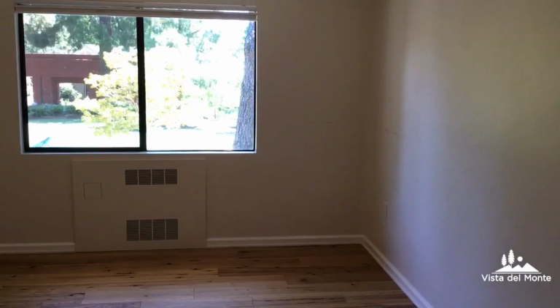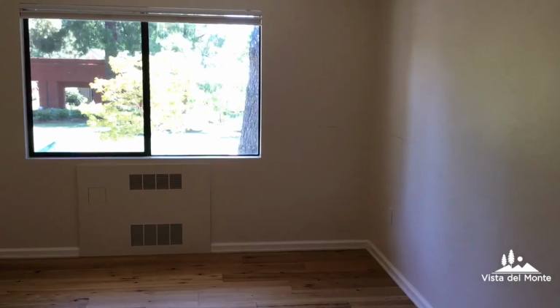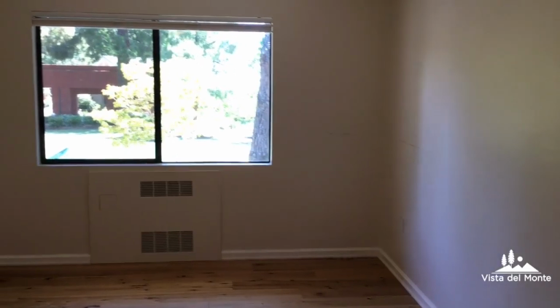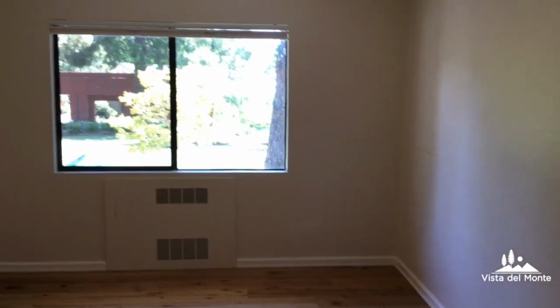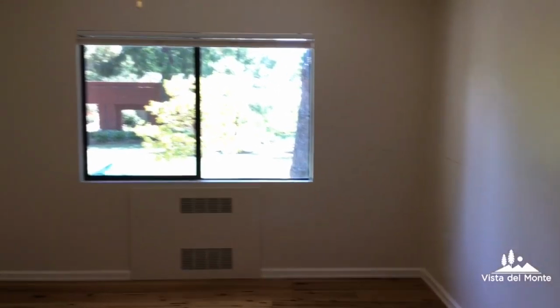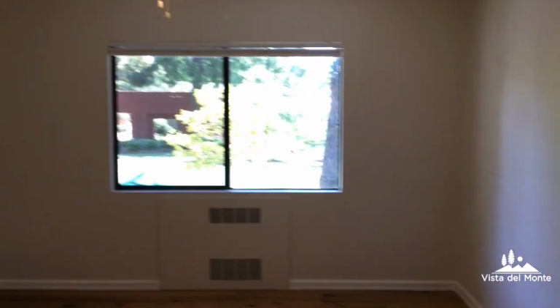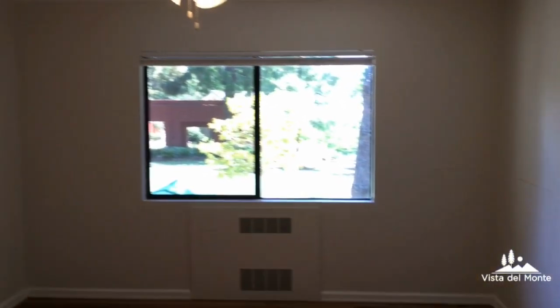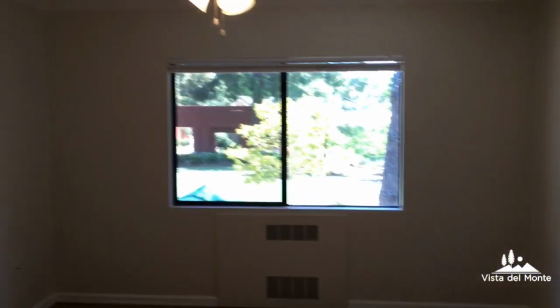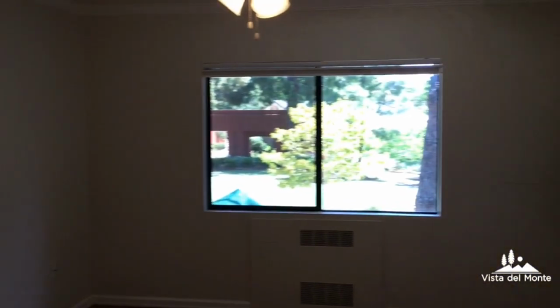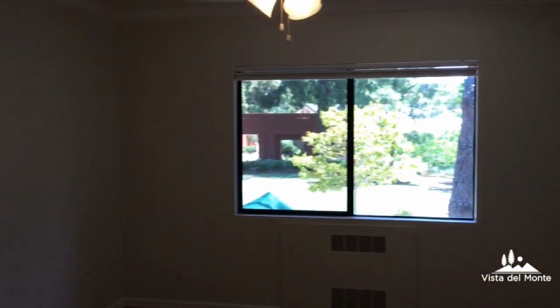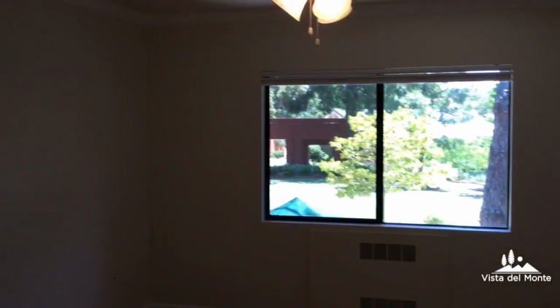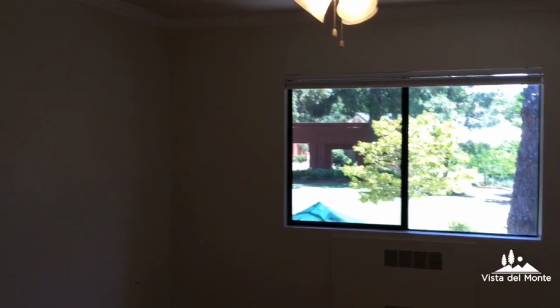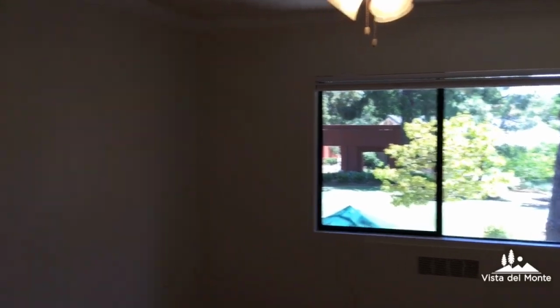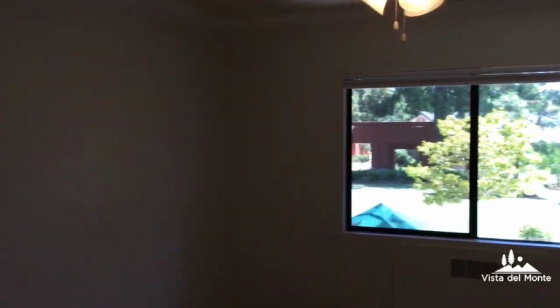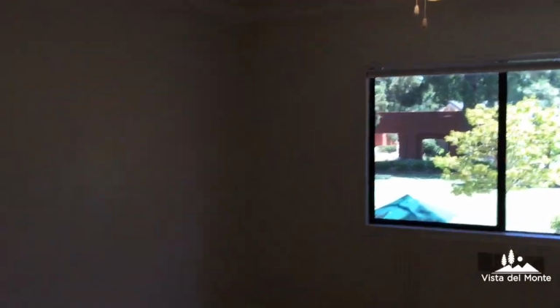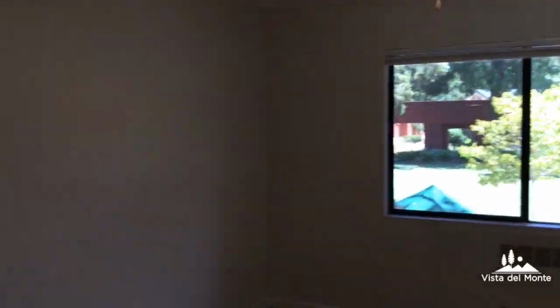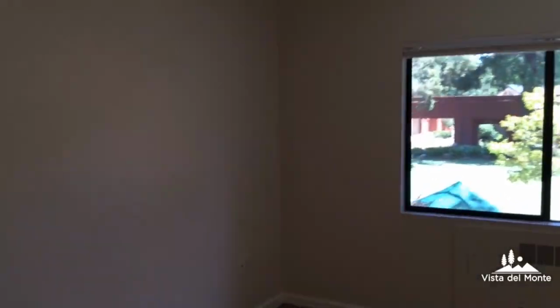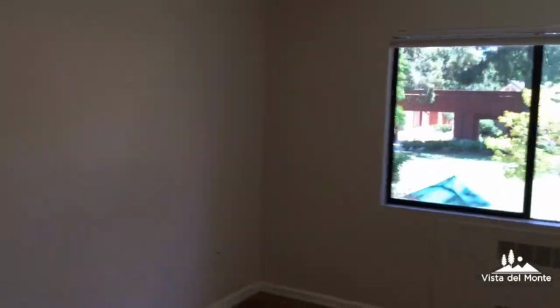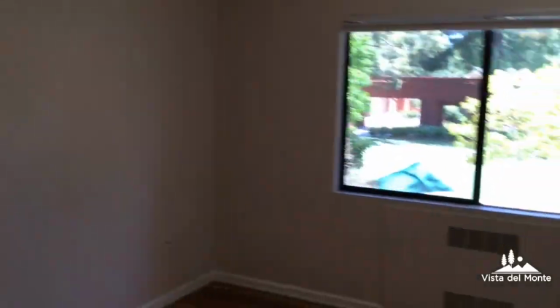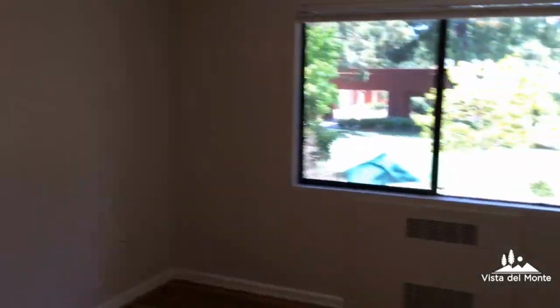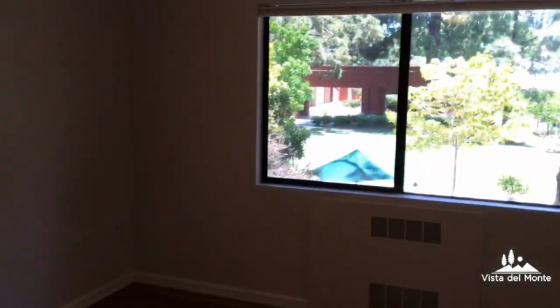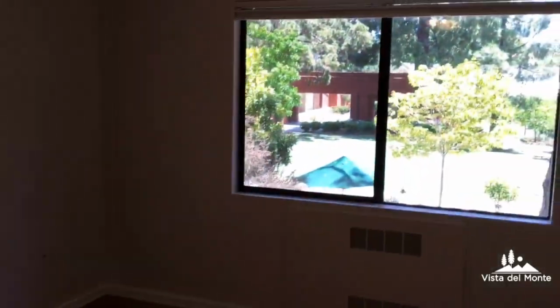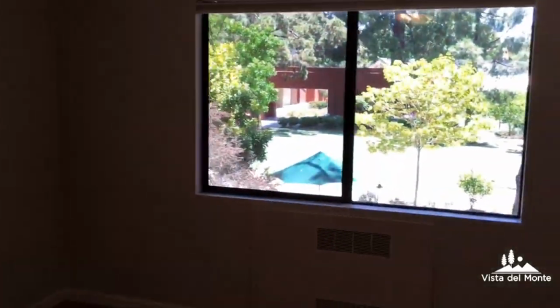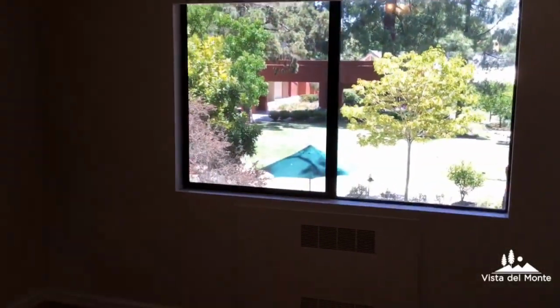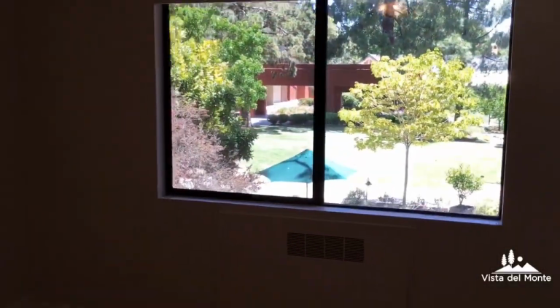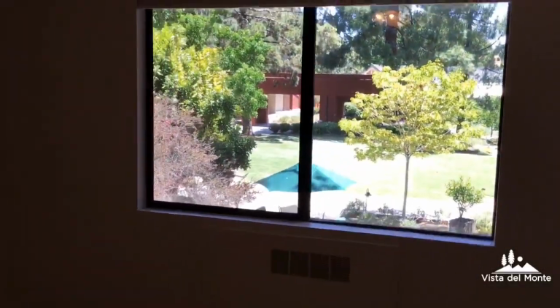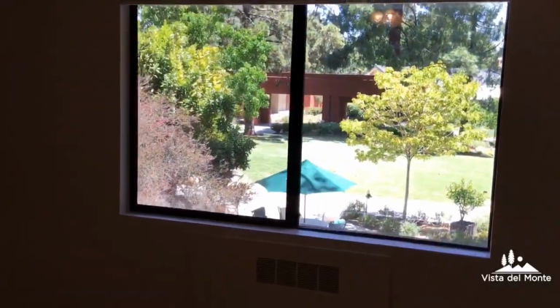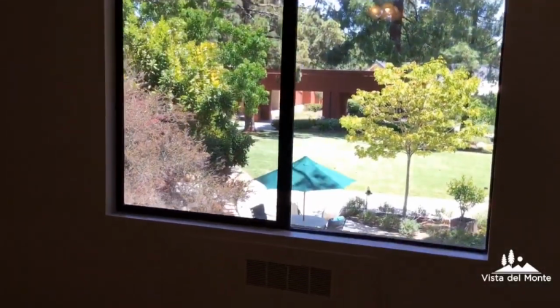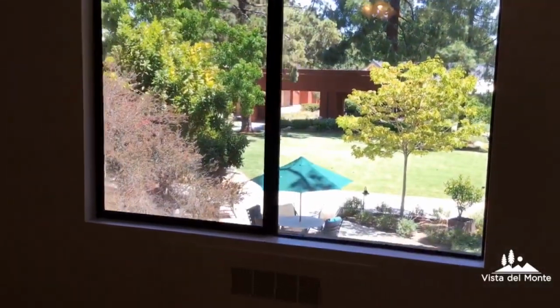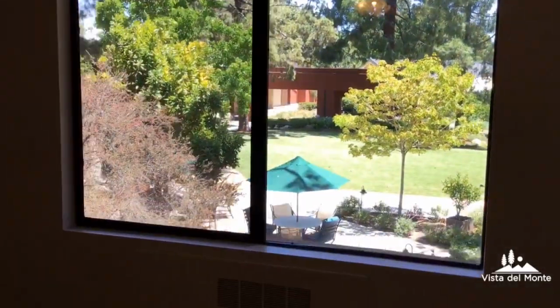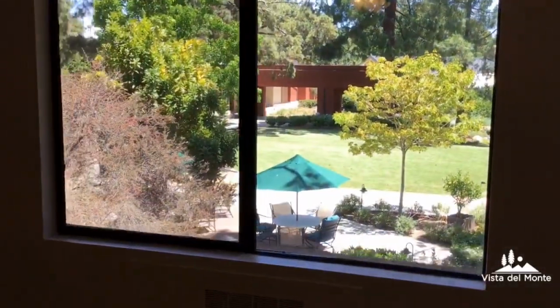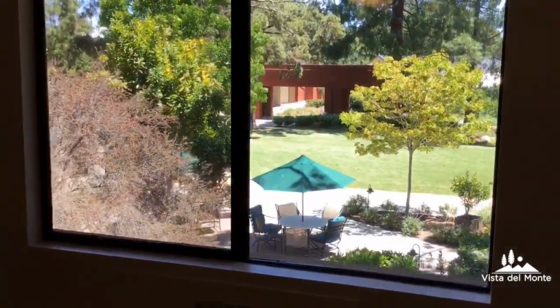Here is the bedroom, again with a gorgeous view.